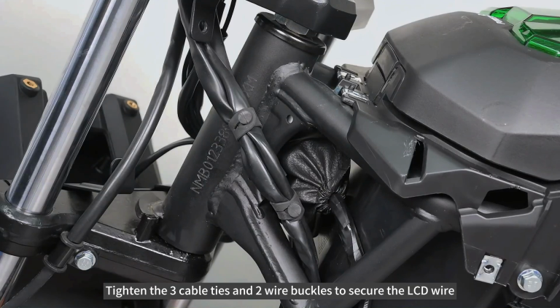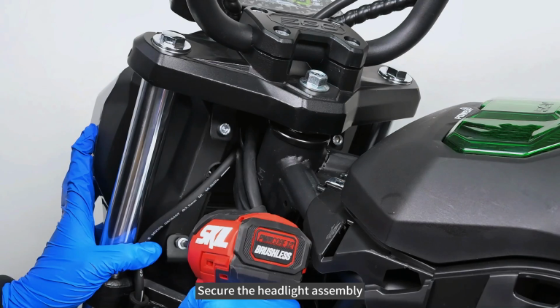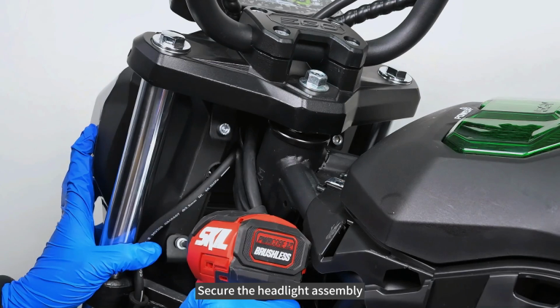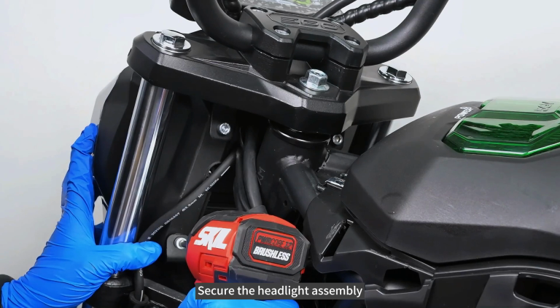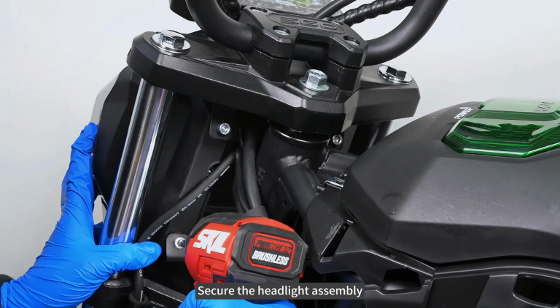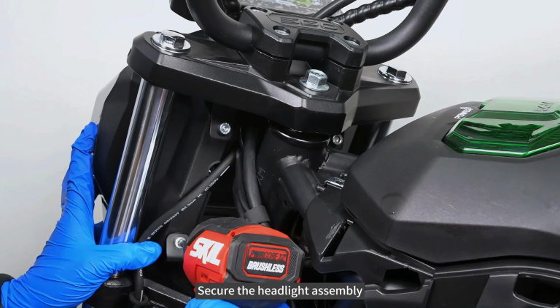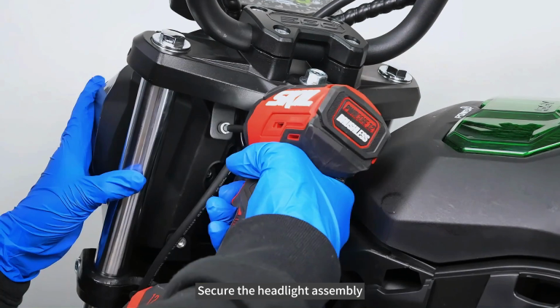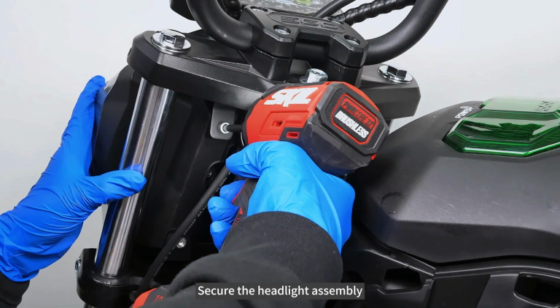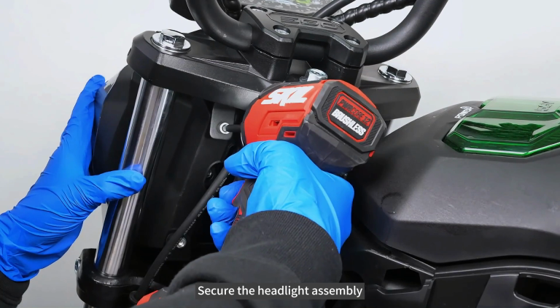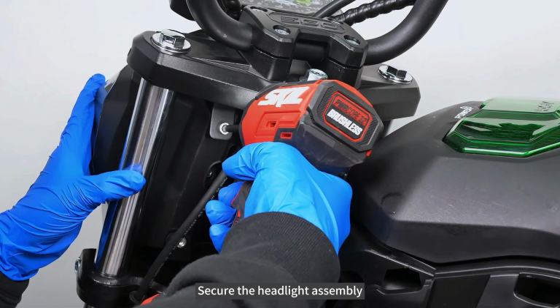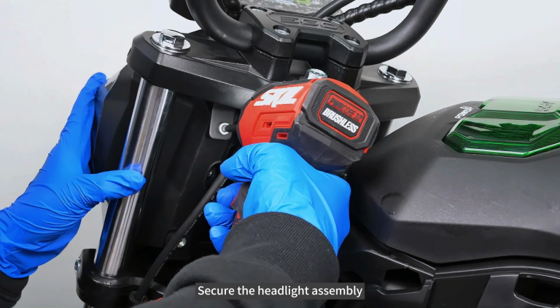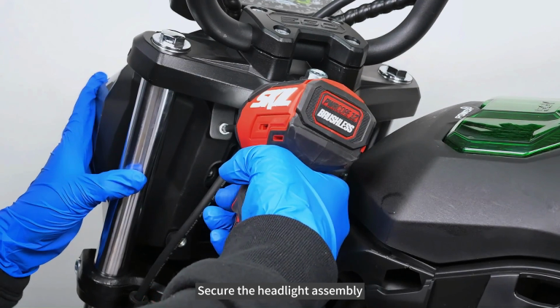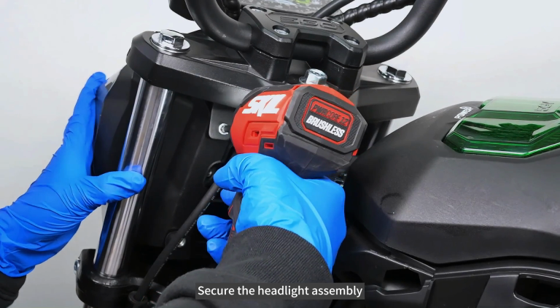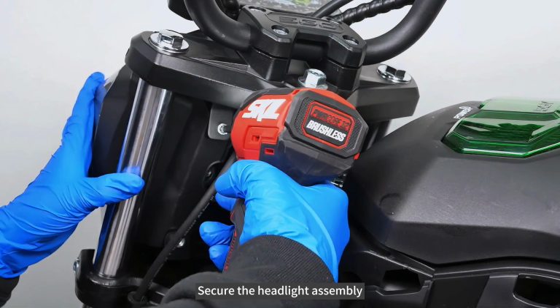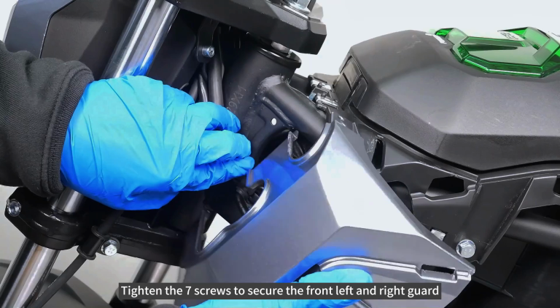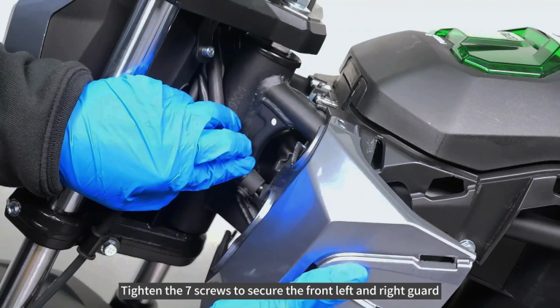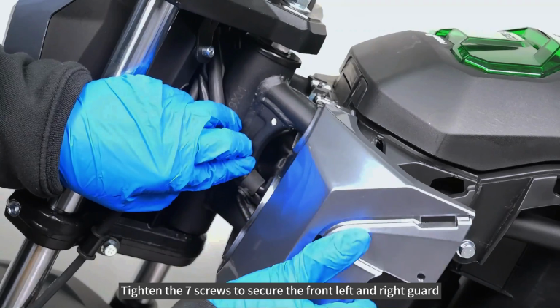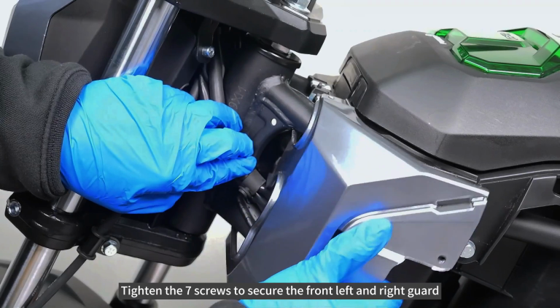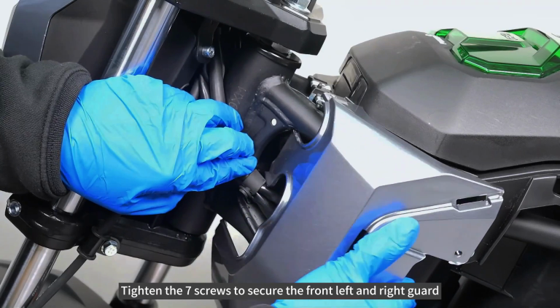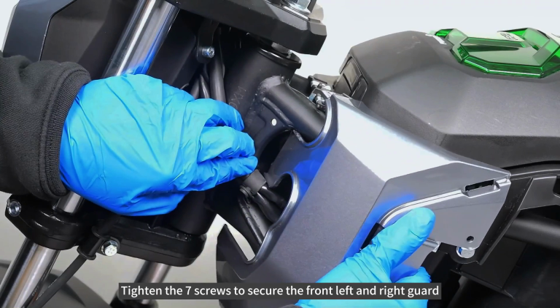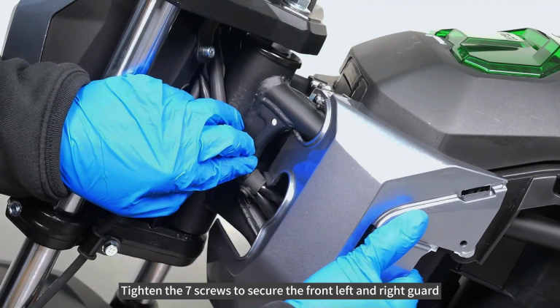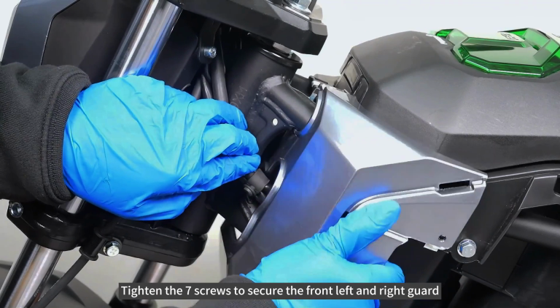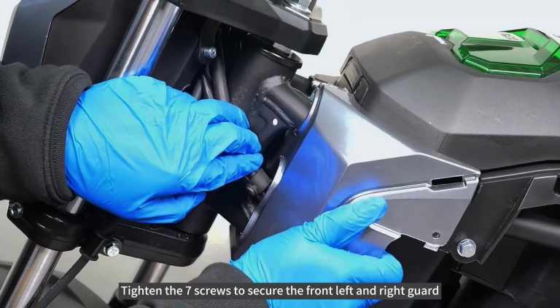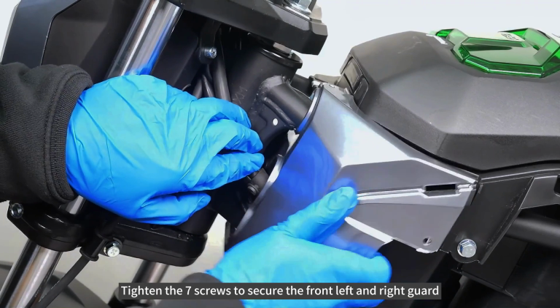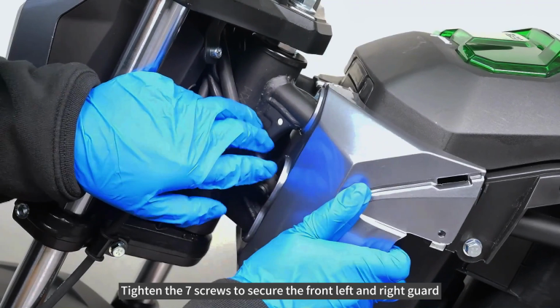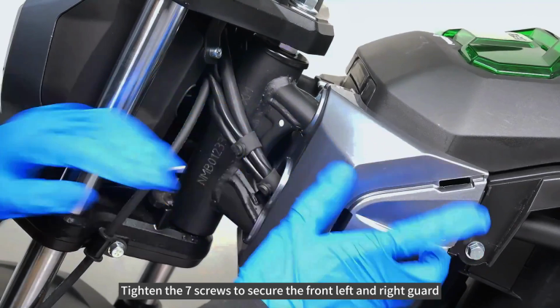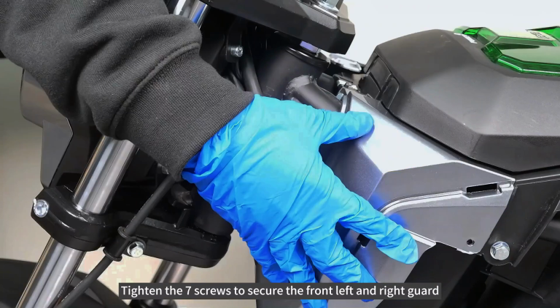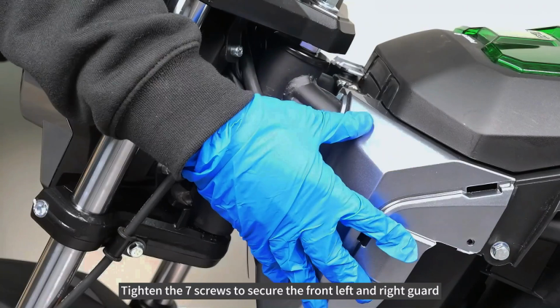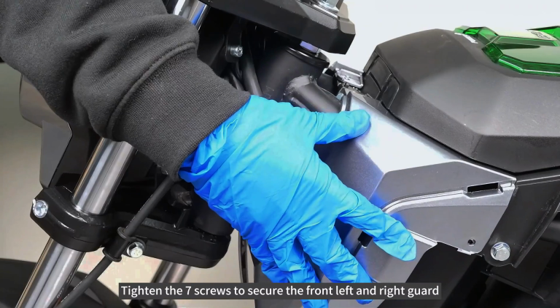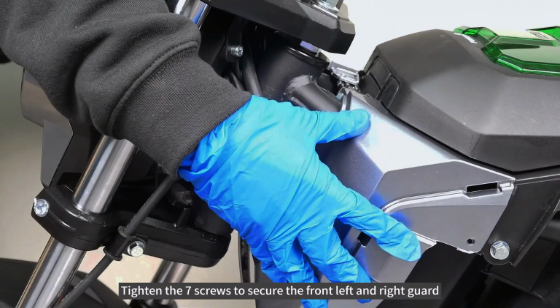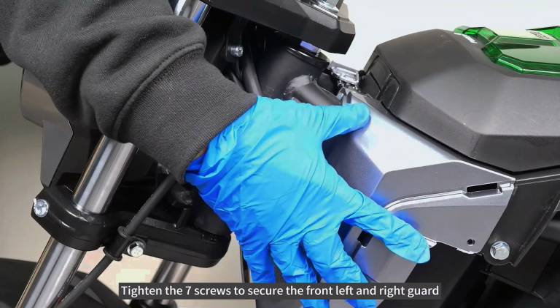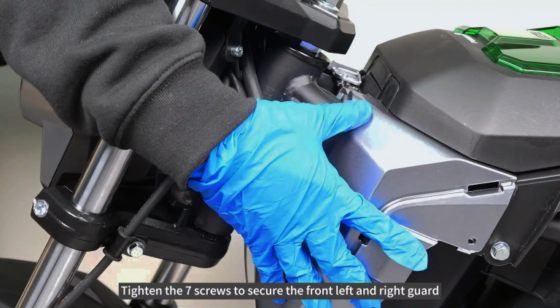Secure the headlight assembly. Tighten the seven screws to secure the front left and right guard.